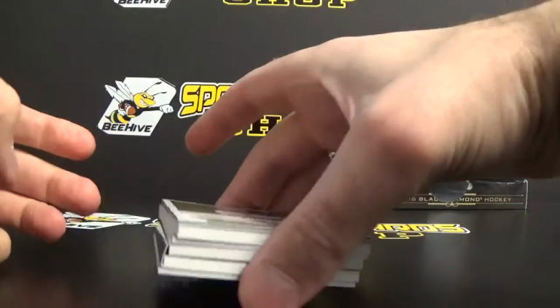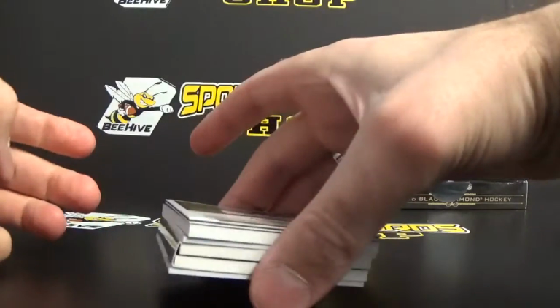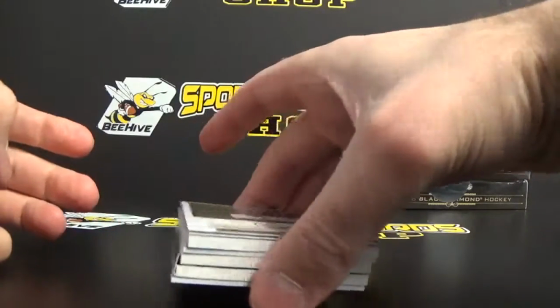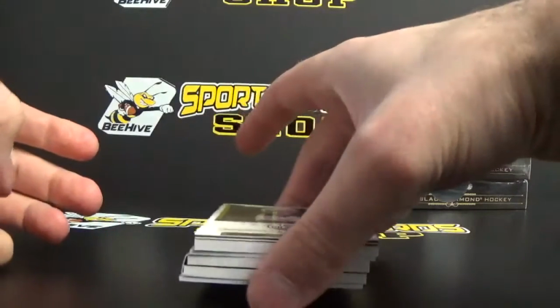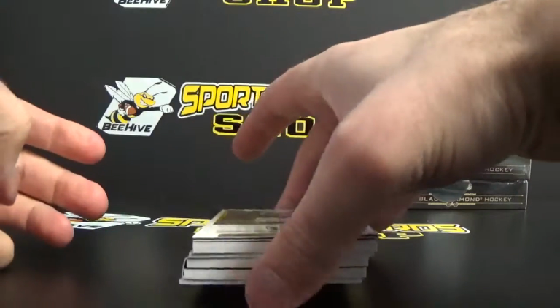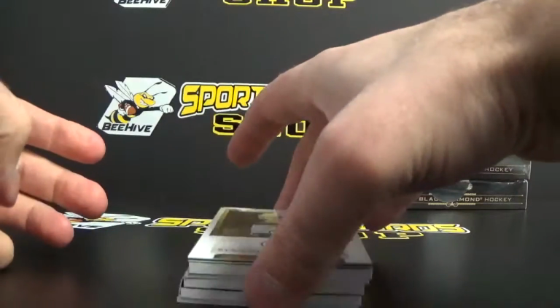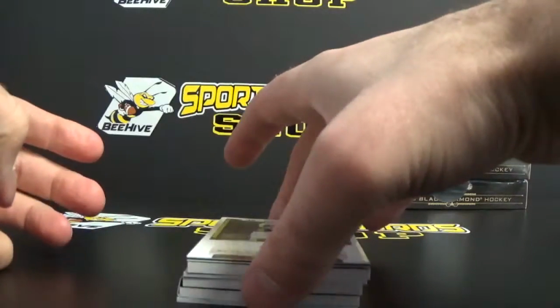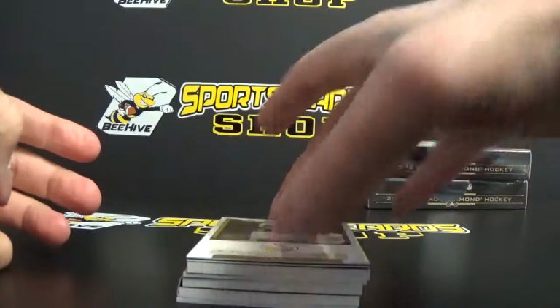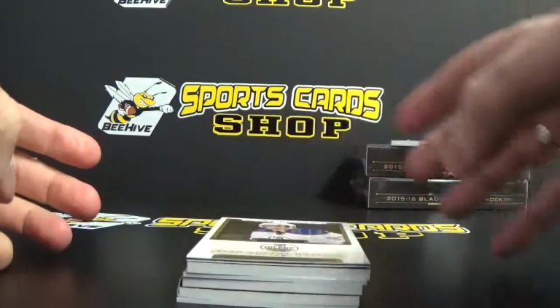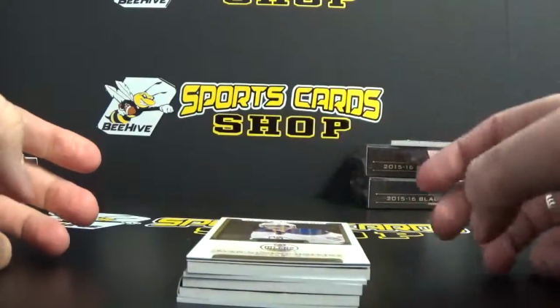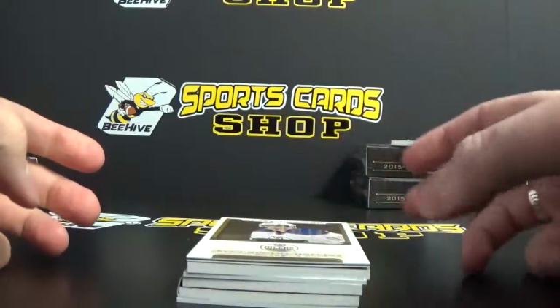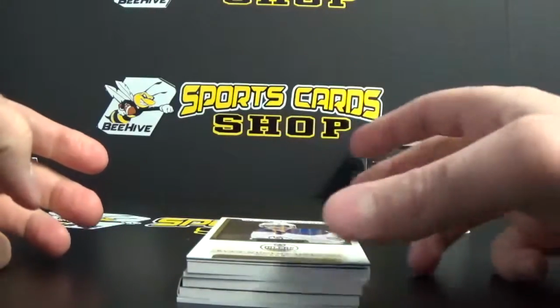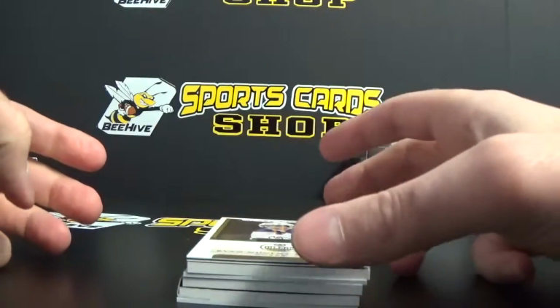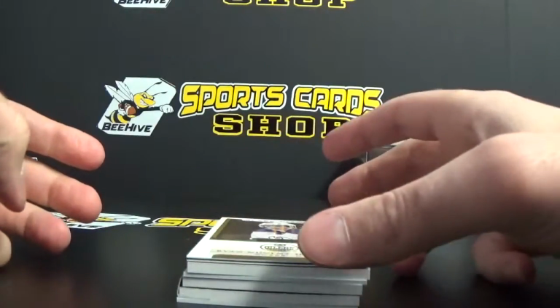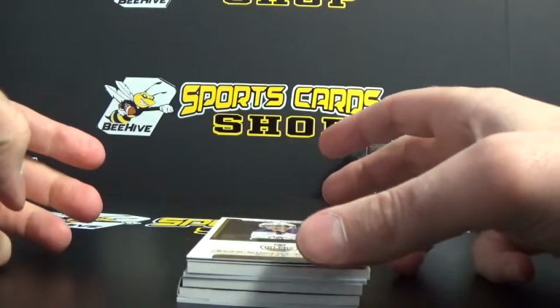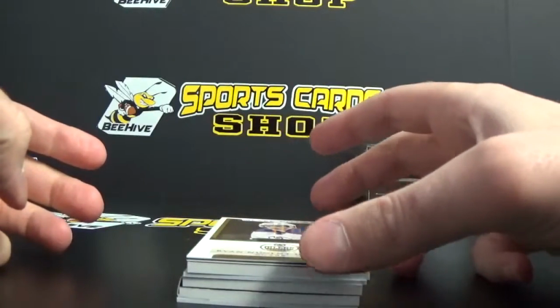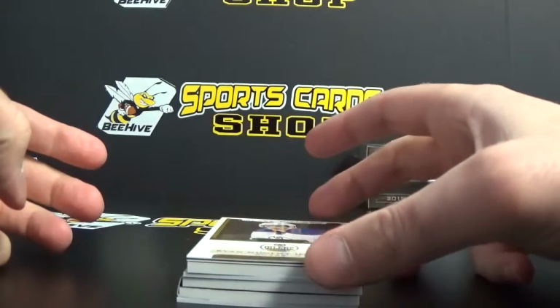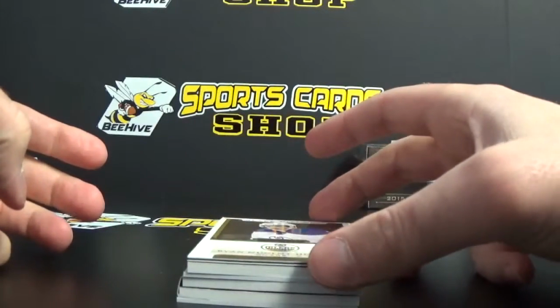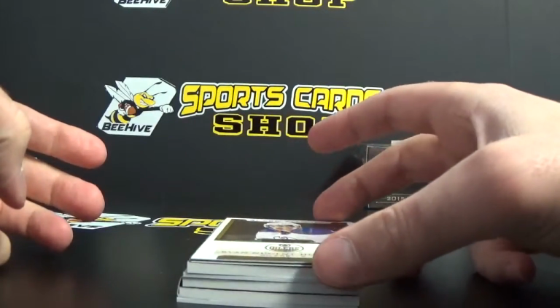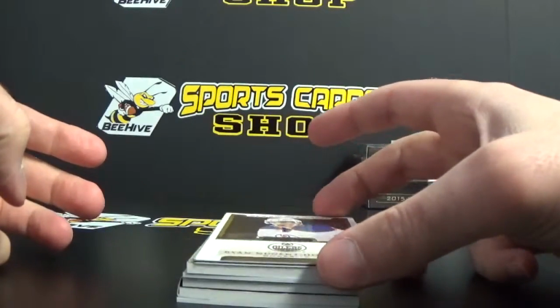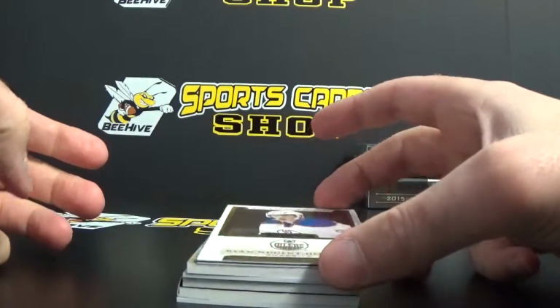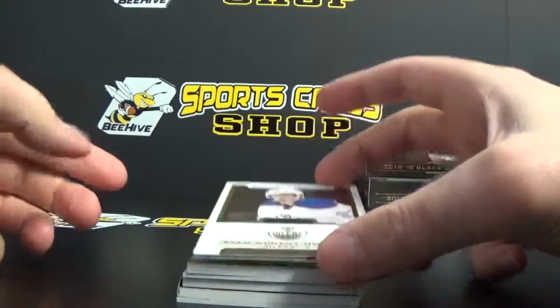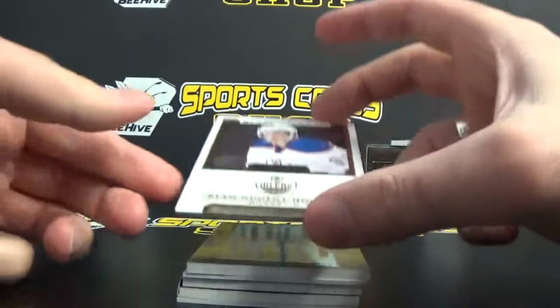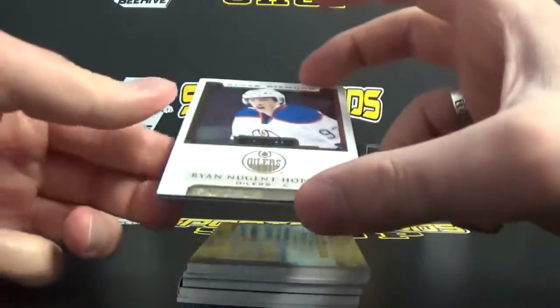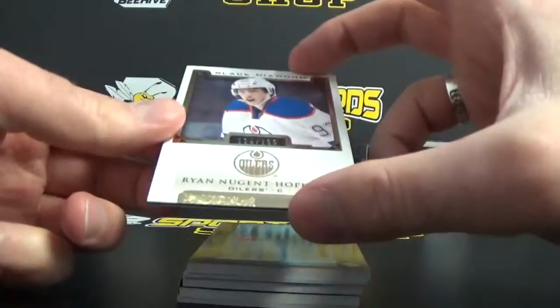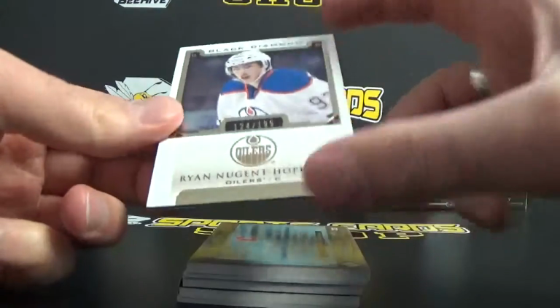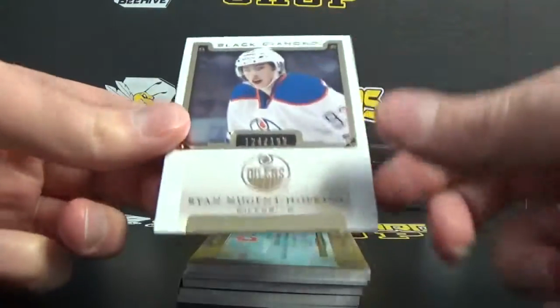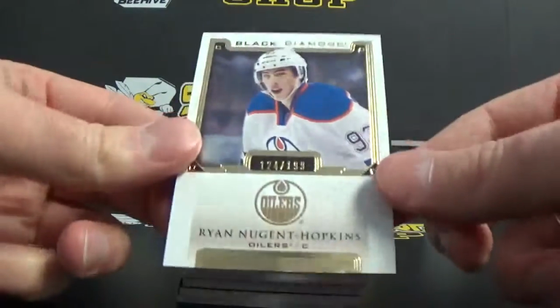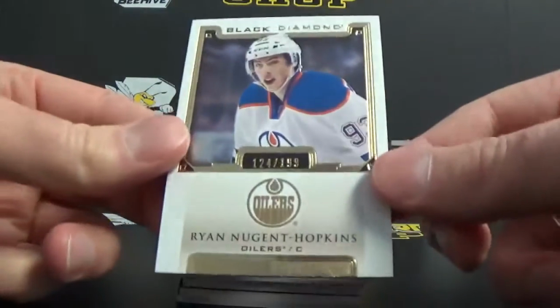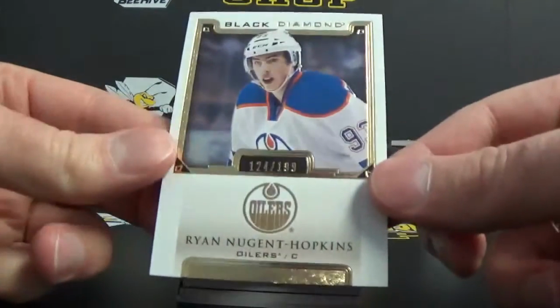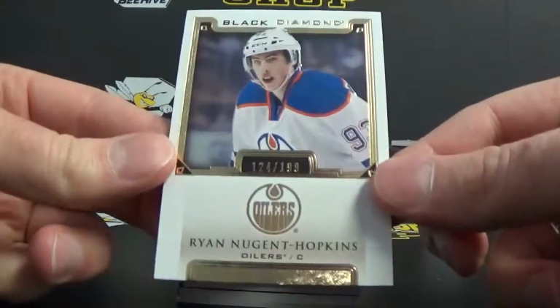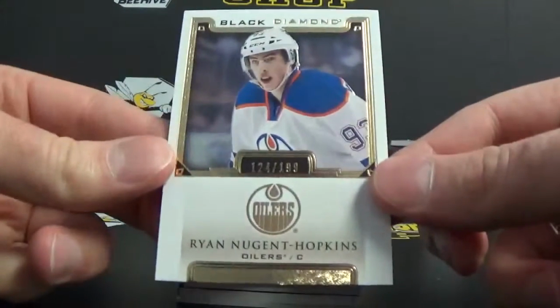Up first, it looks like we've got a booklet of some sort in there. Up first we've got Ryan Nugent-Hopkins from Edmonton, and that's numbered to 199.